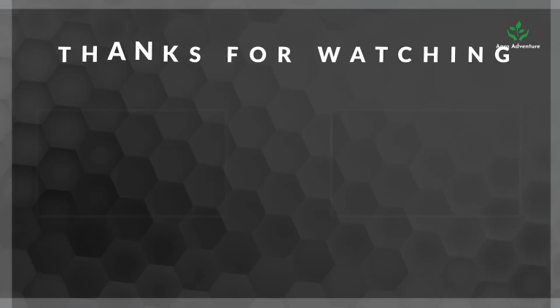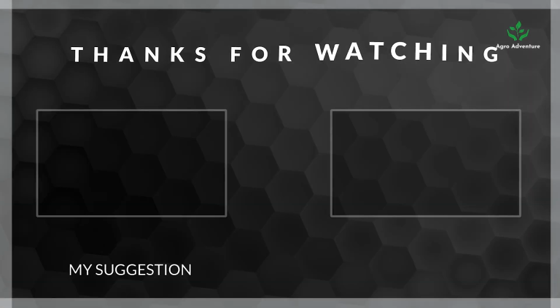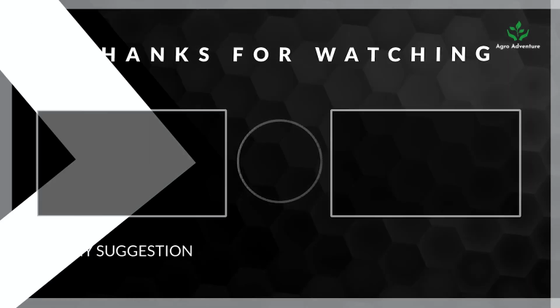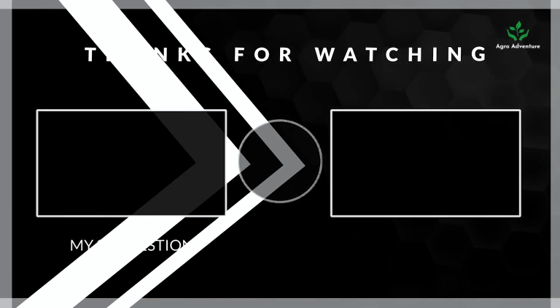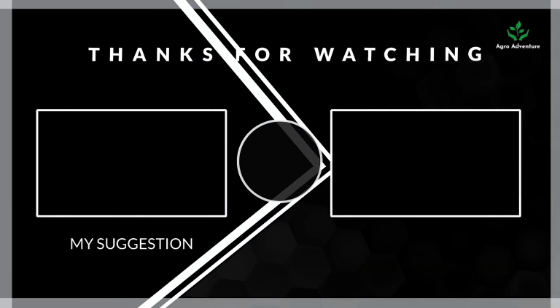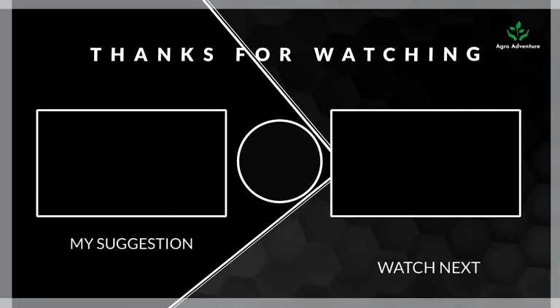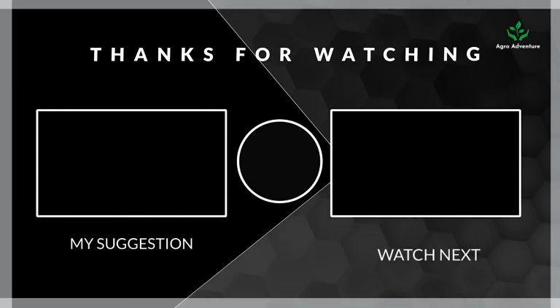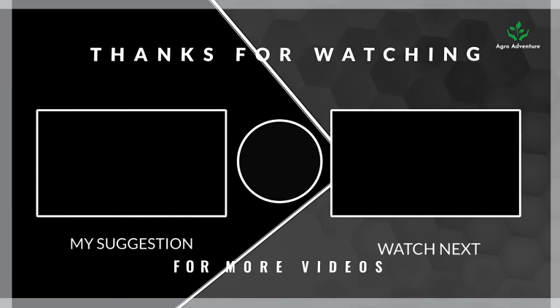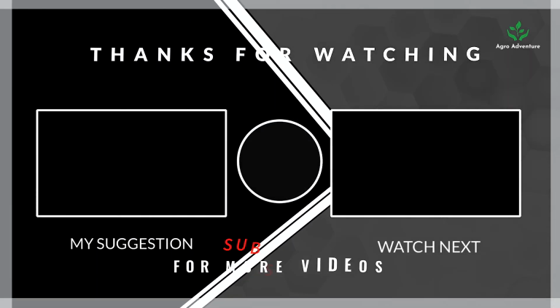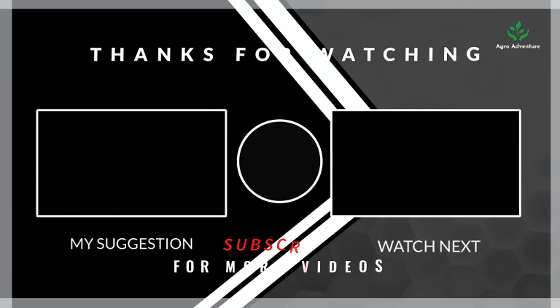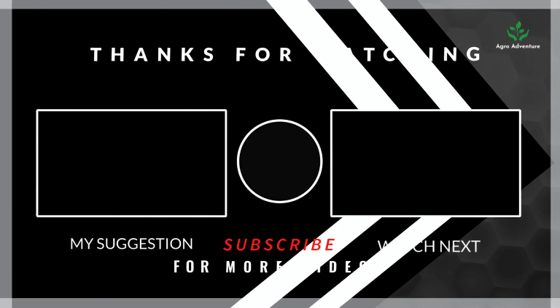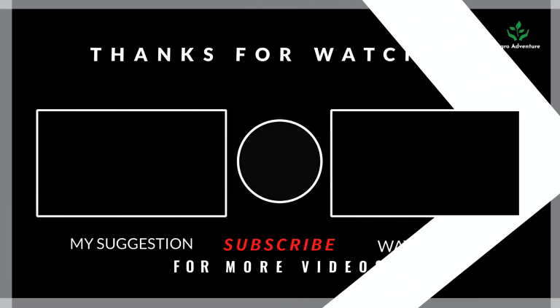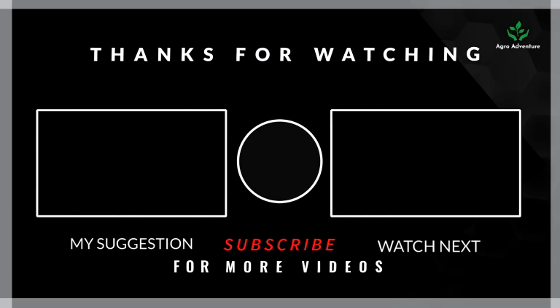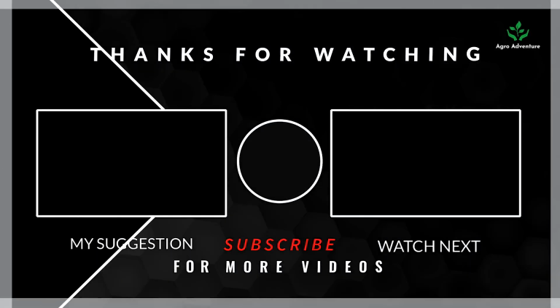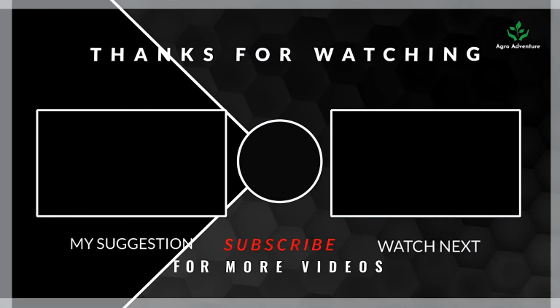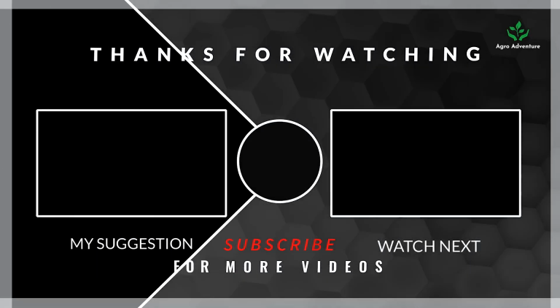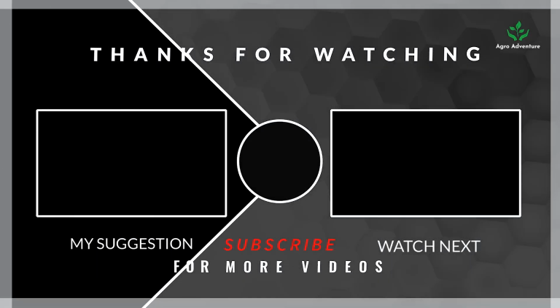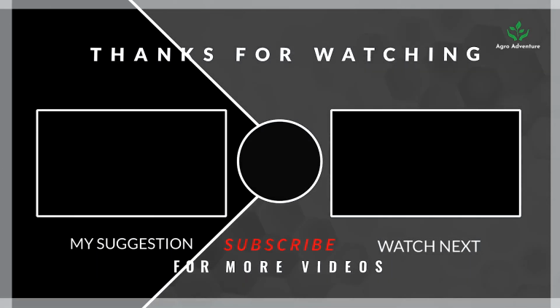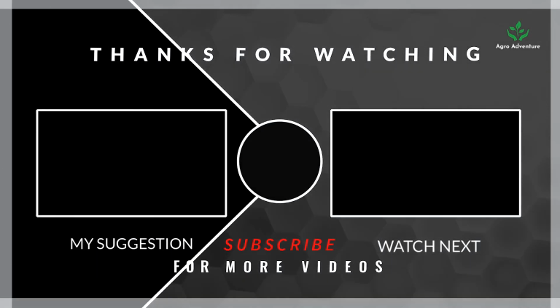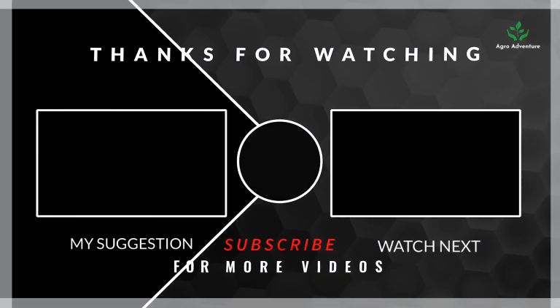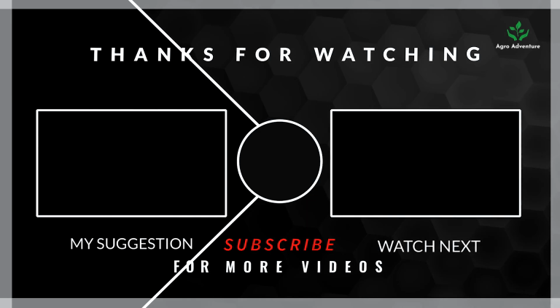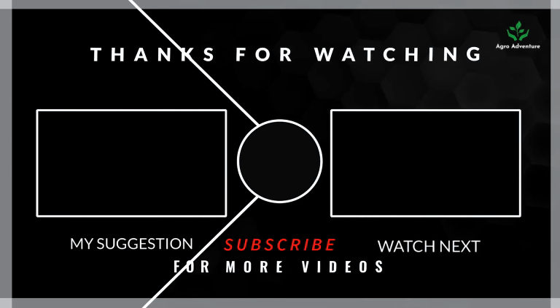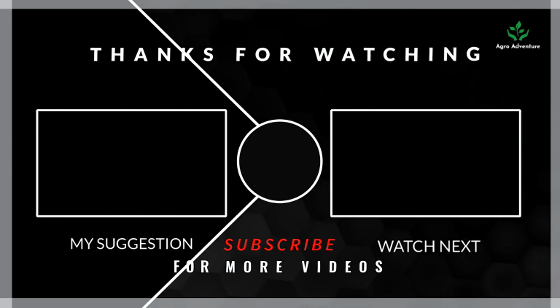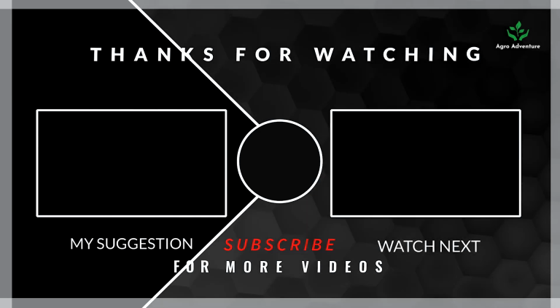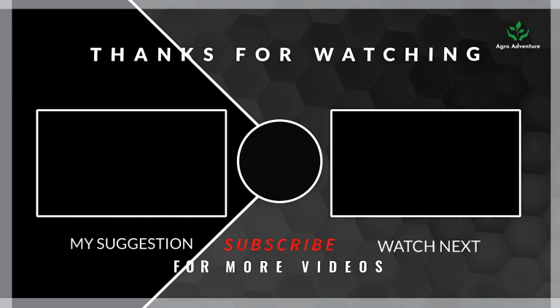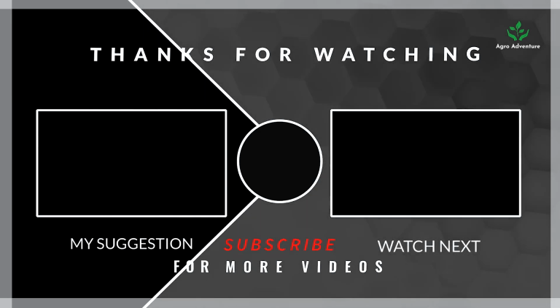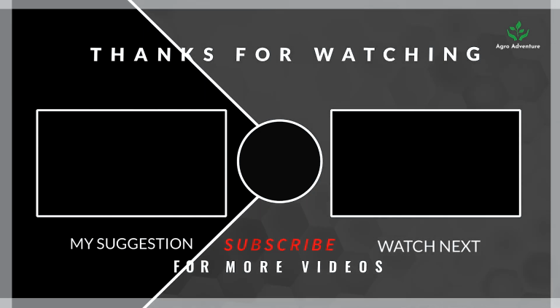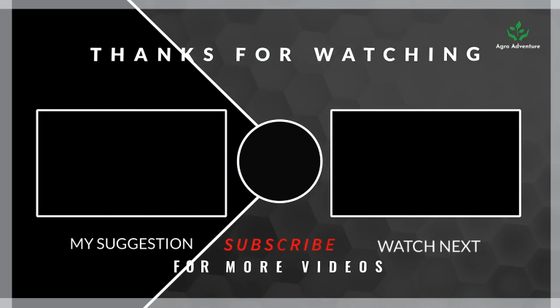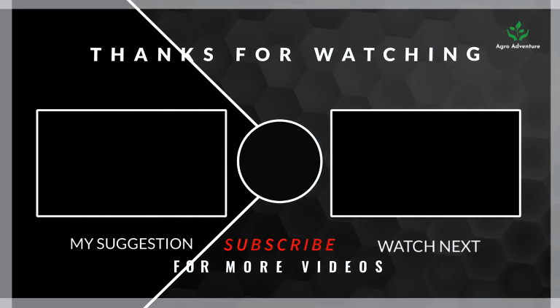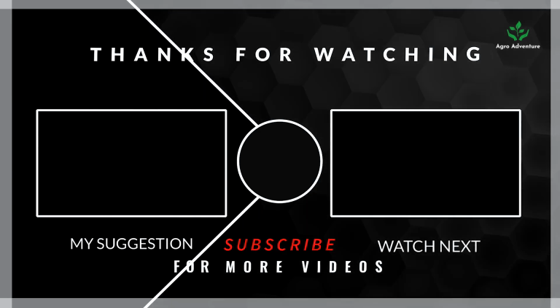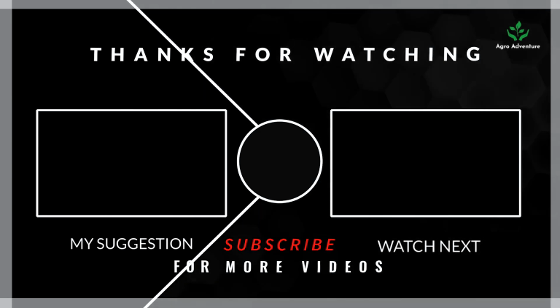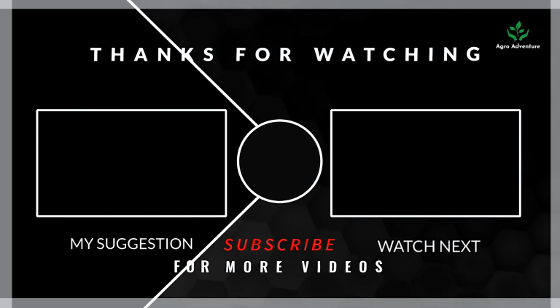Thanks for watching. Don't forget to like, share, and subscribe to the channel for more agricultural videos.